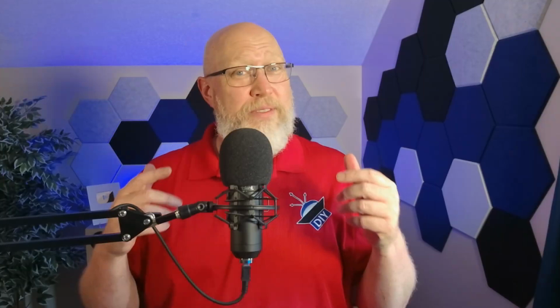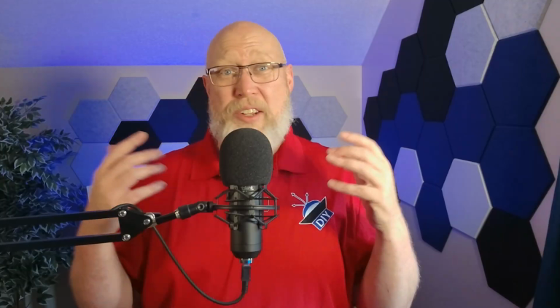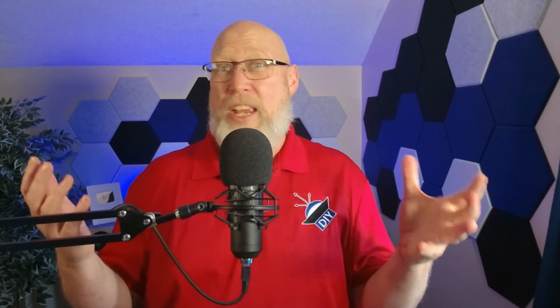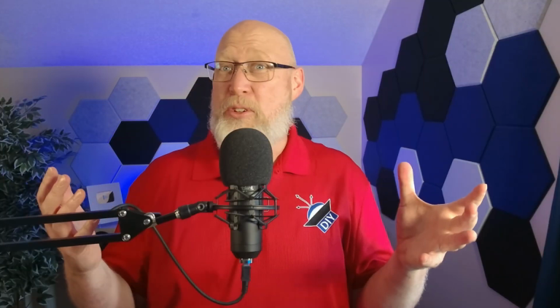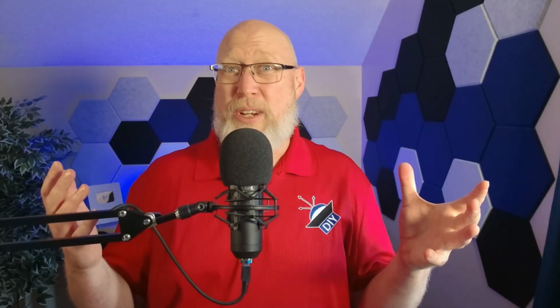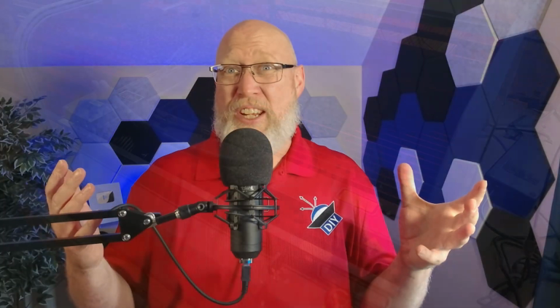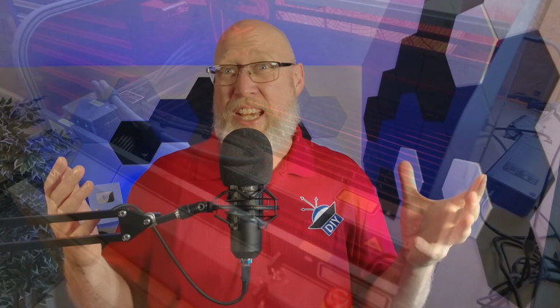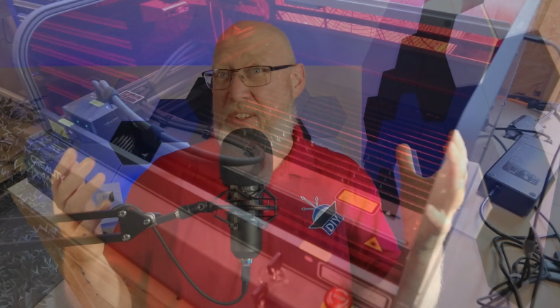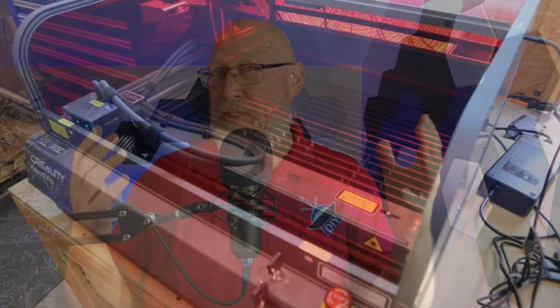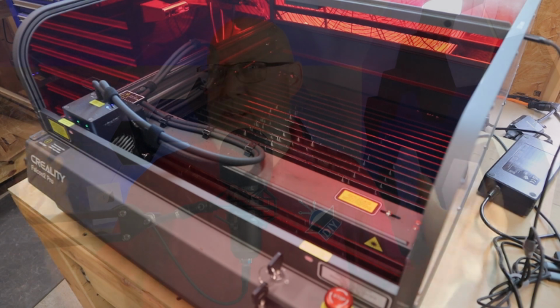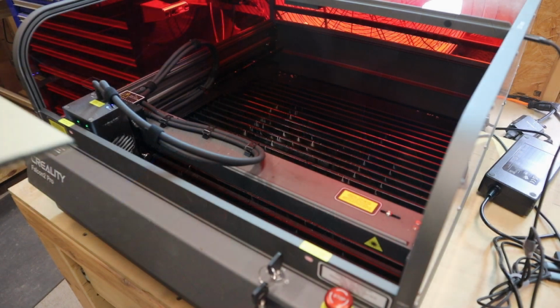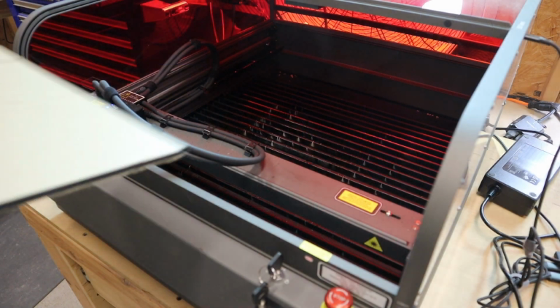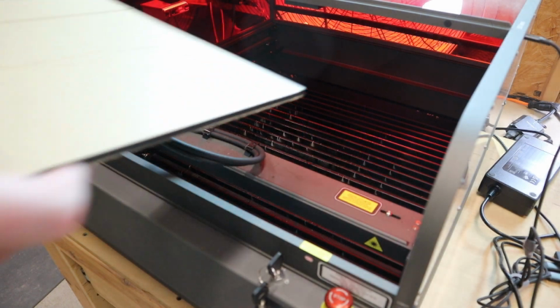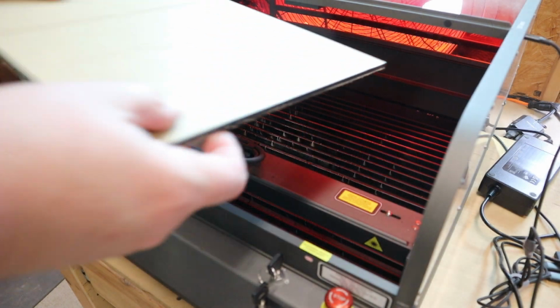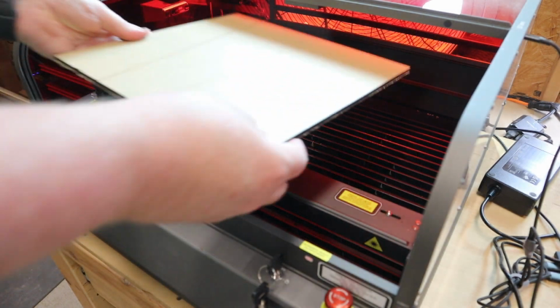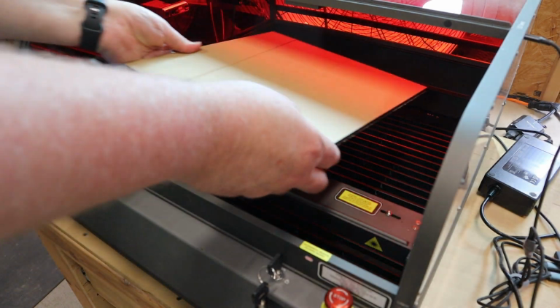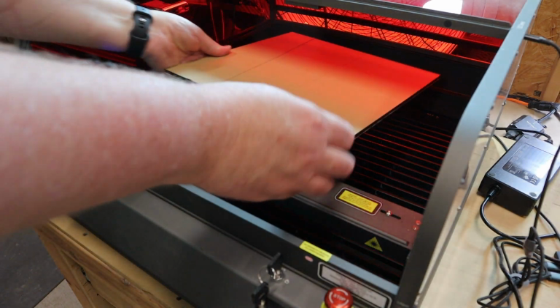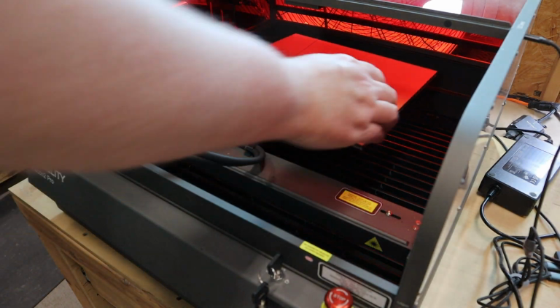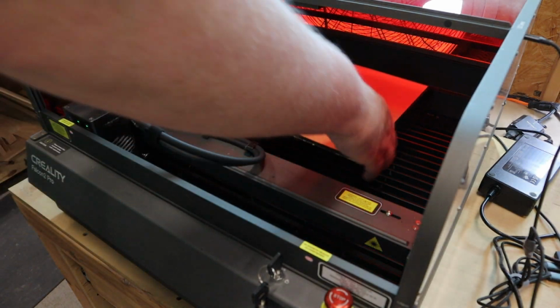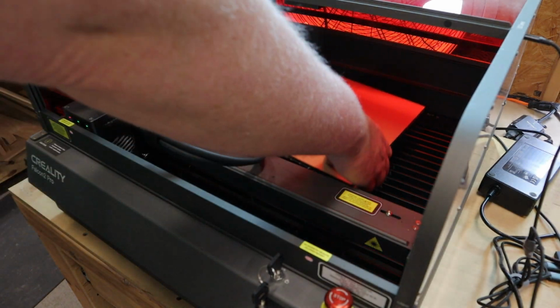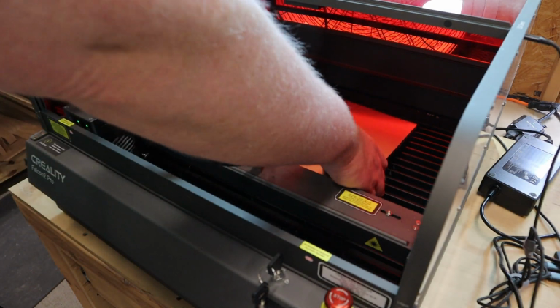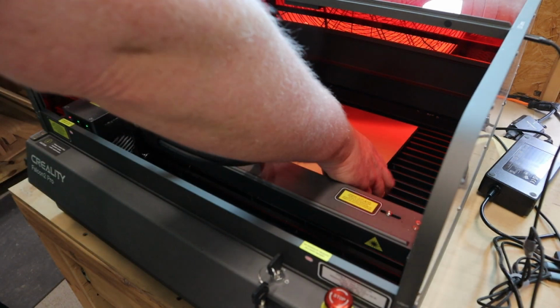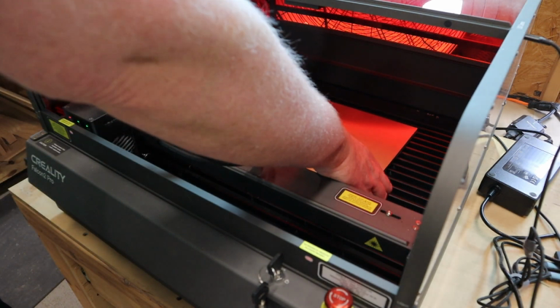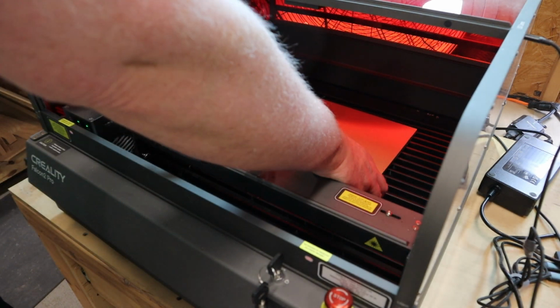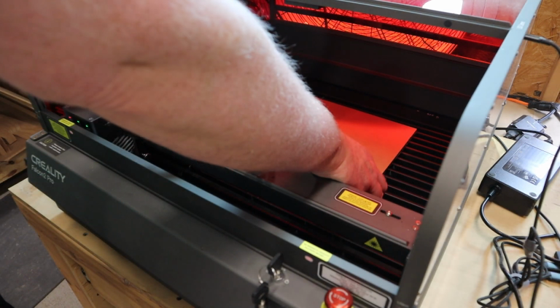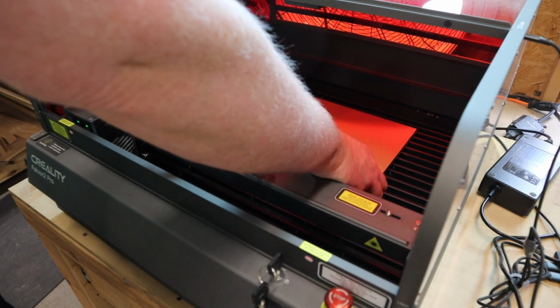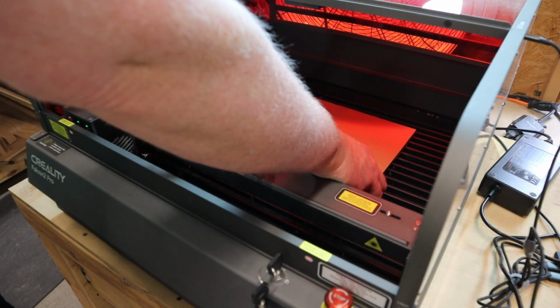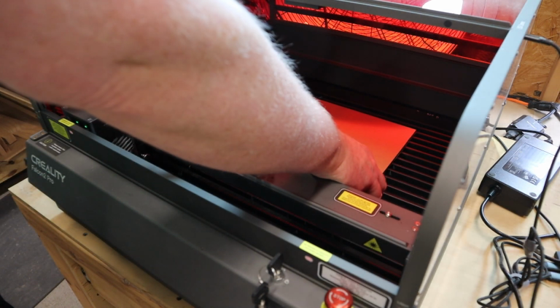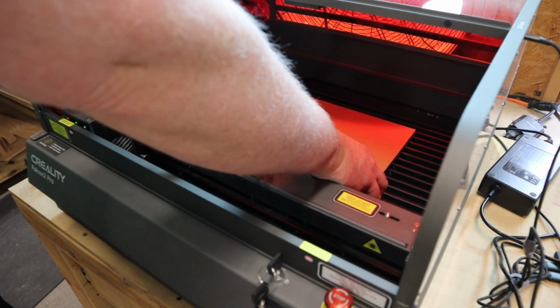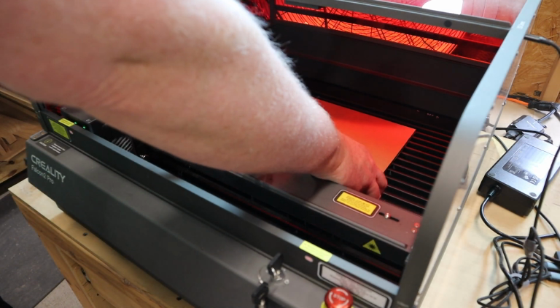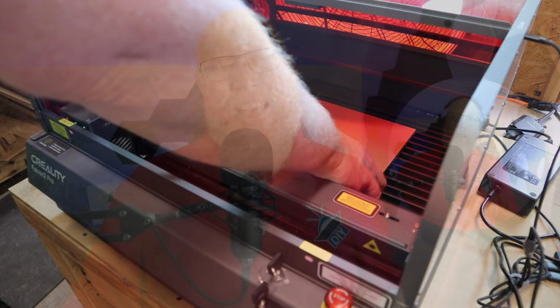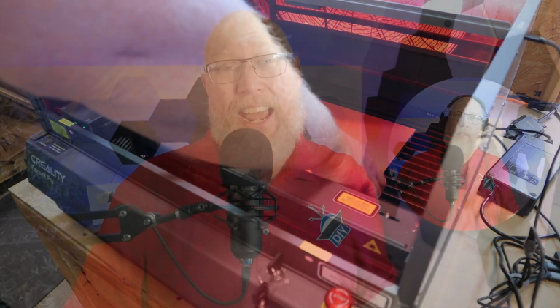That shape is tricky to cut, so I'm going to use the laser for this project. It's off to the computer to lay that out.